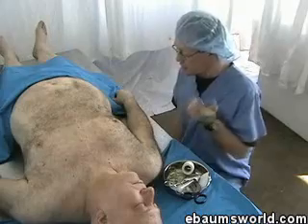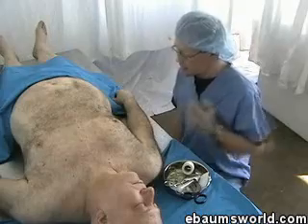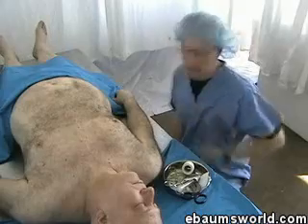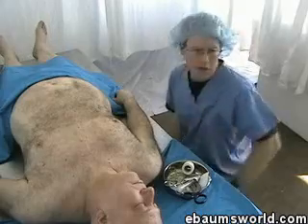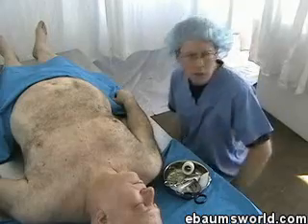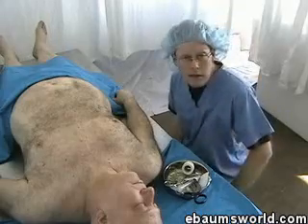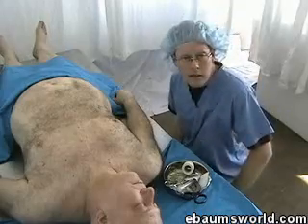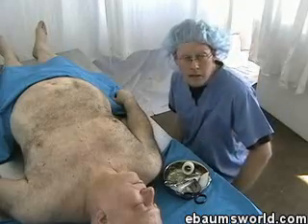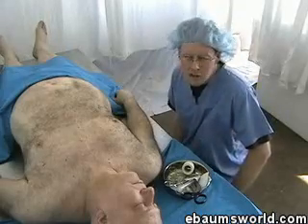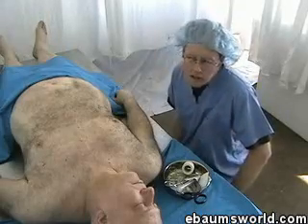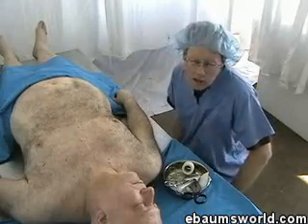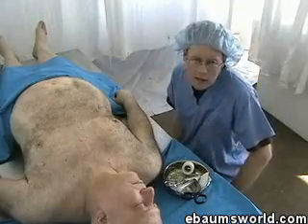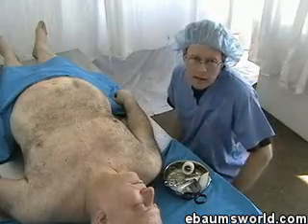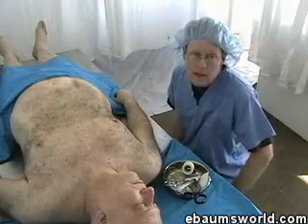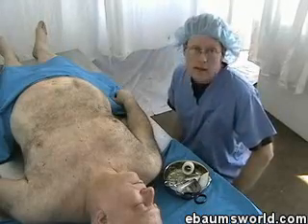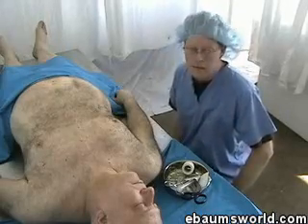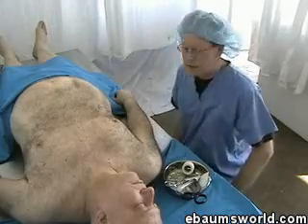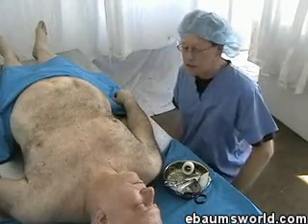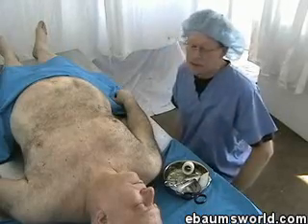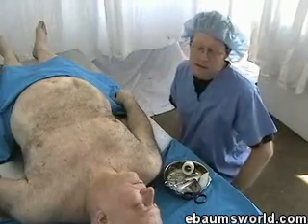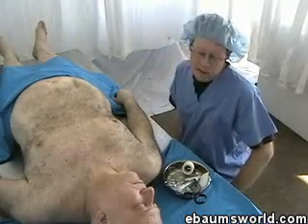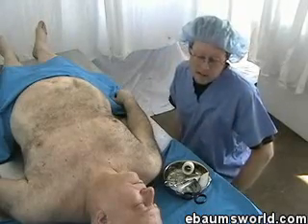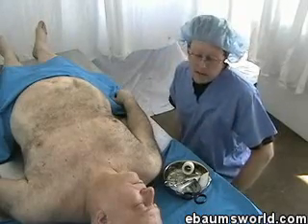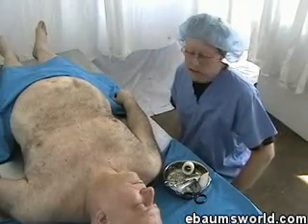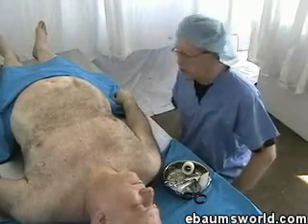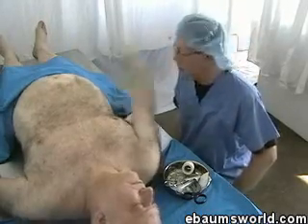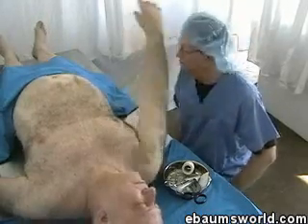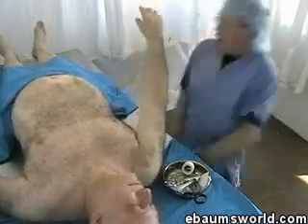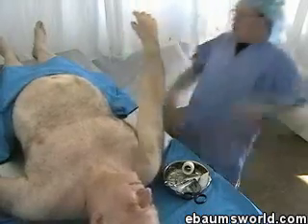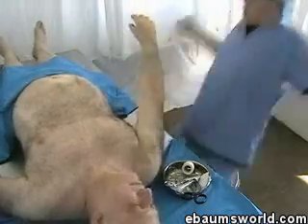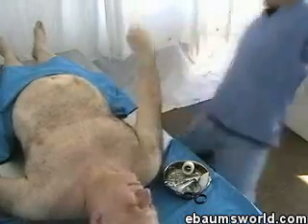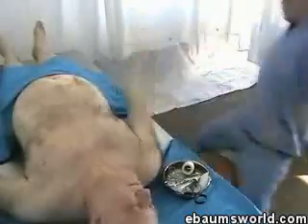Not sure how it's going to work — it could be a little ugly, especially if the skin starts to slip off. Oh Jesus!